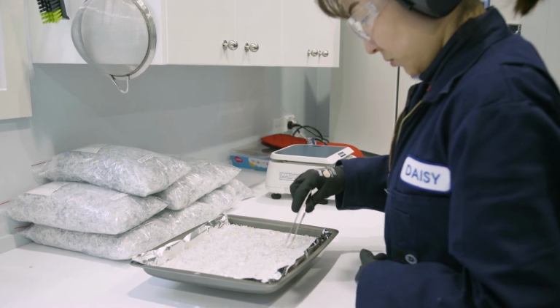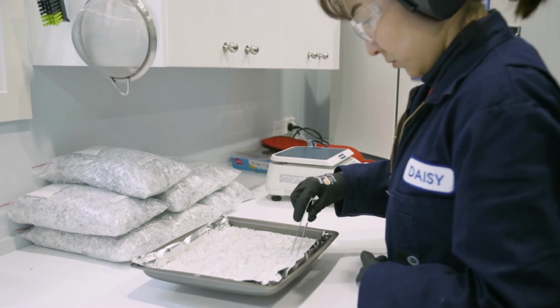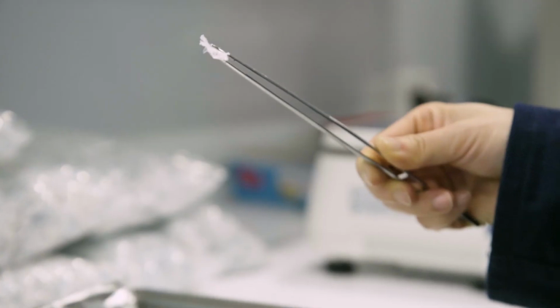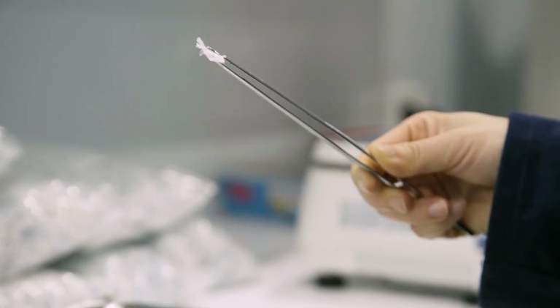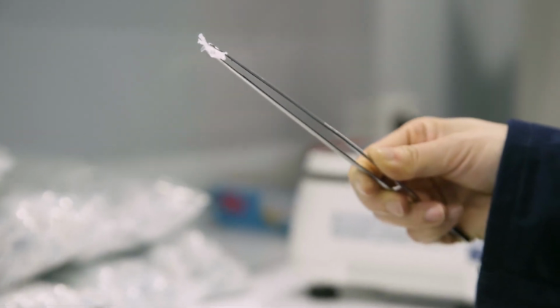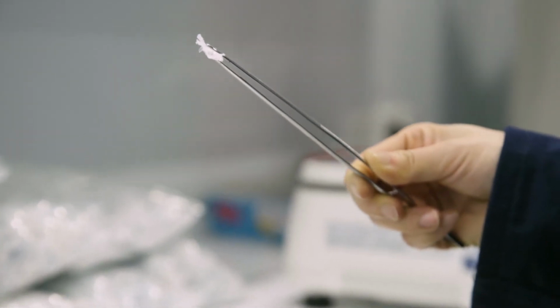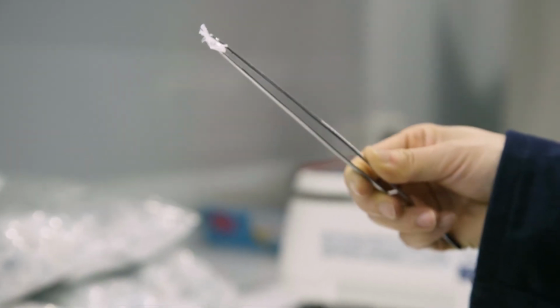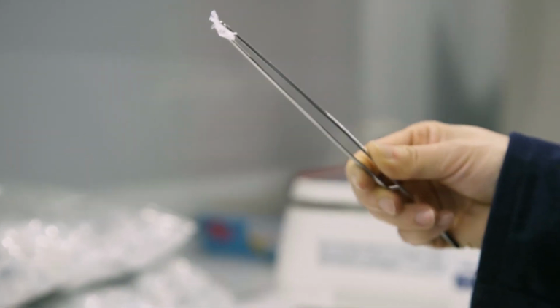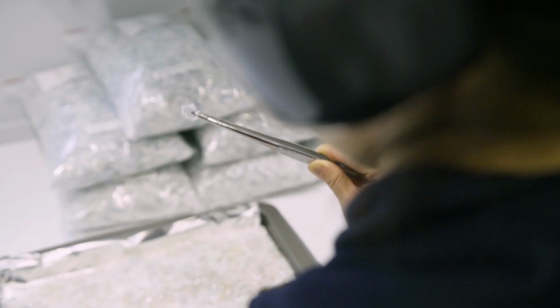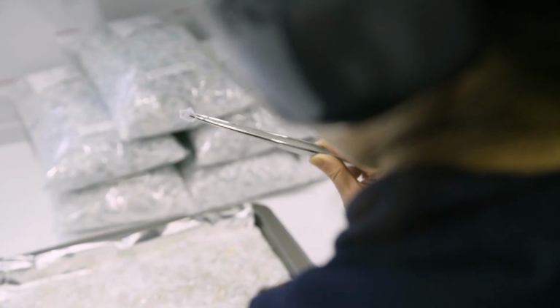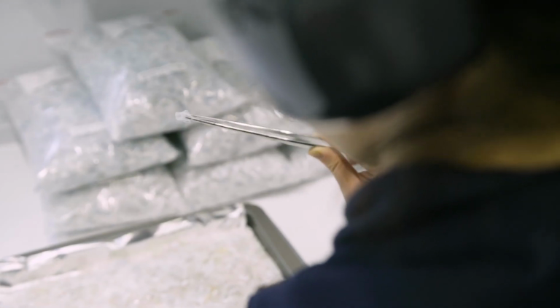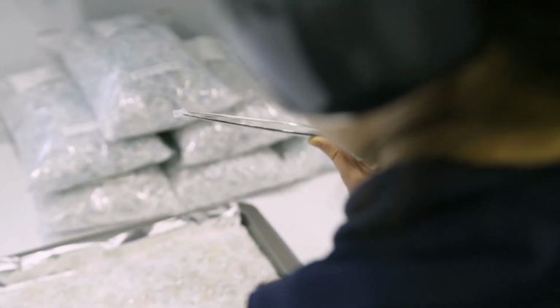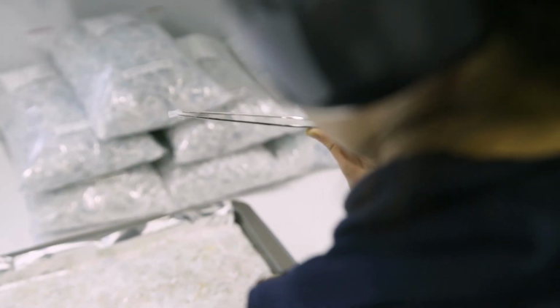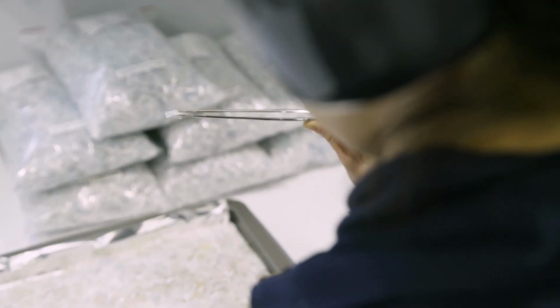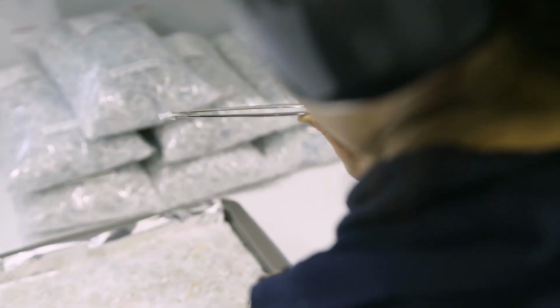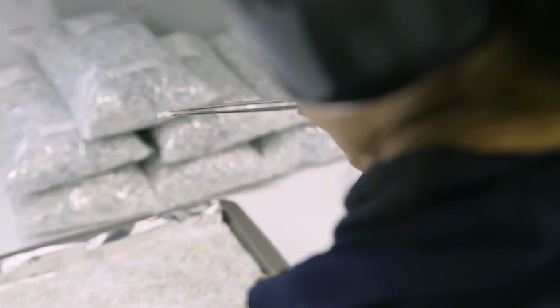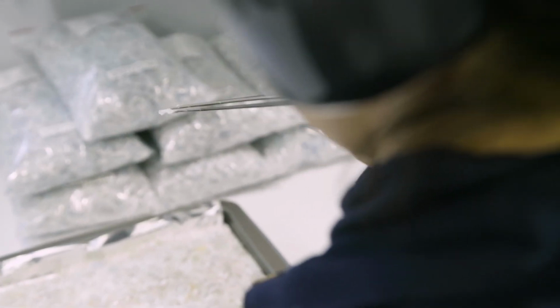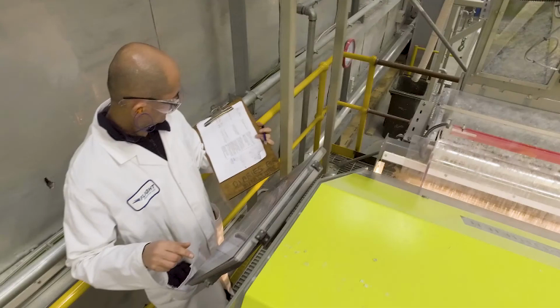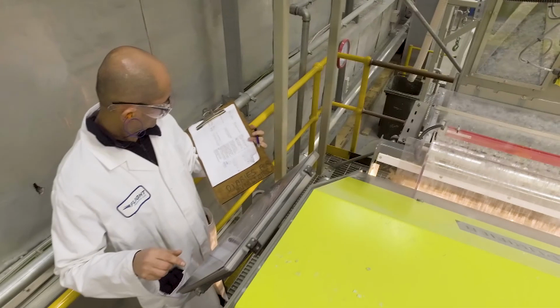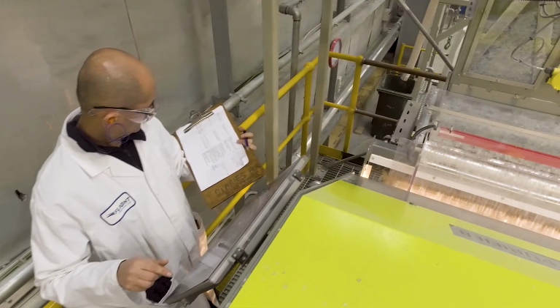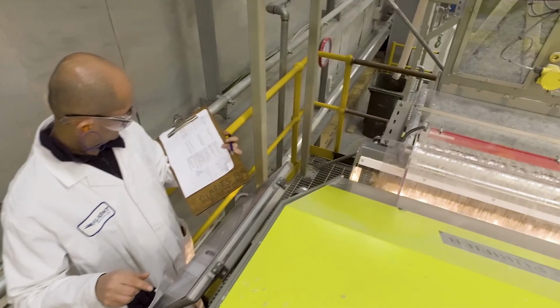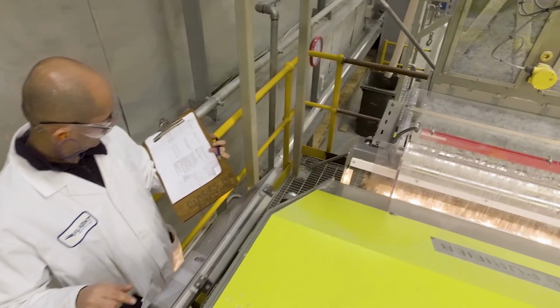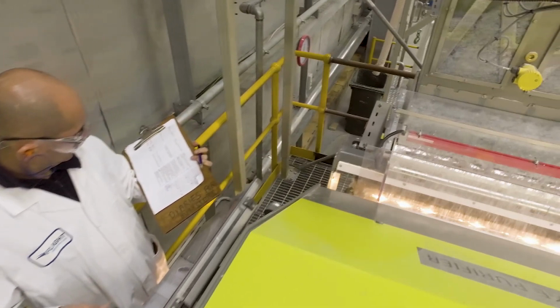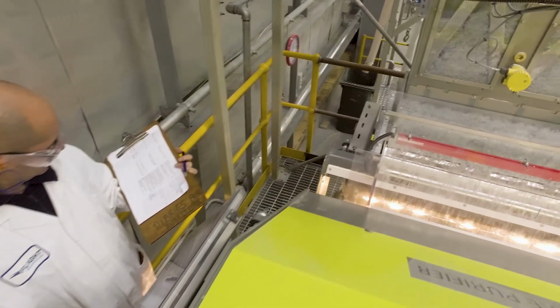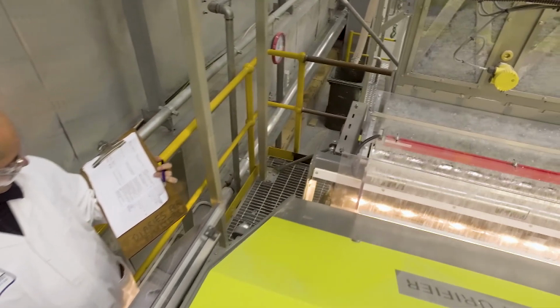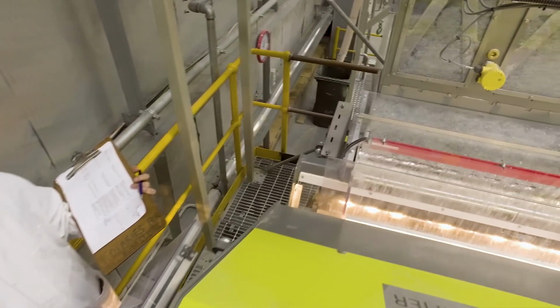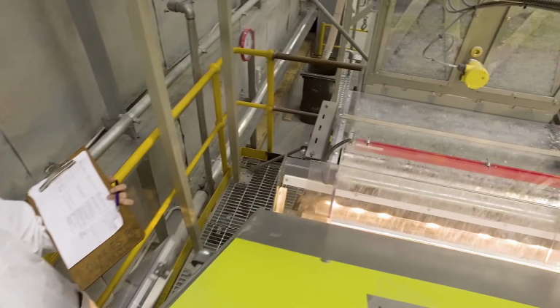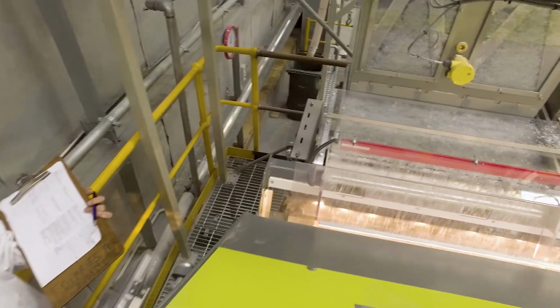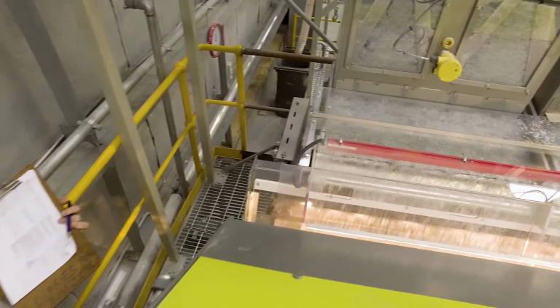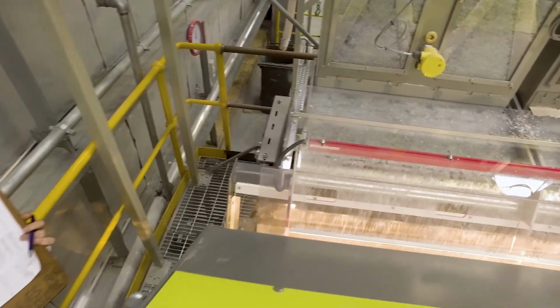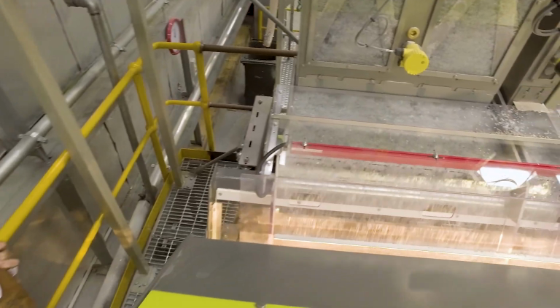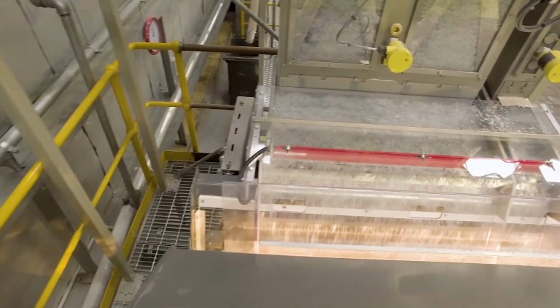Once the RPET flakes have been checked for quality, they are ready to continue through the Flight manufacturing plant.